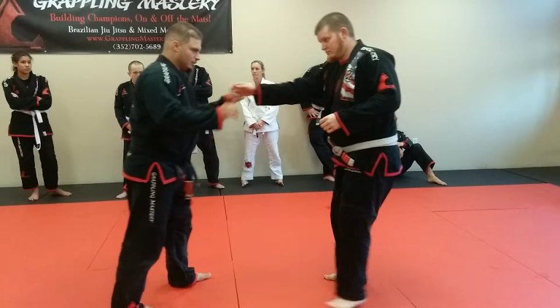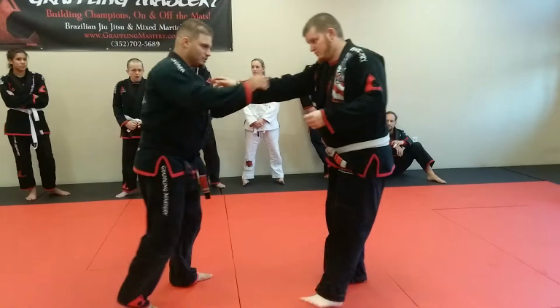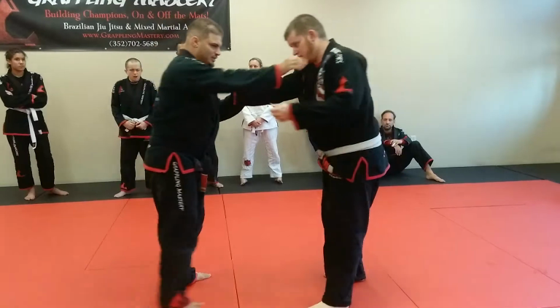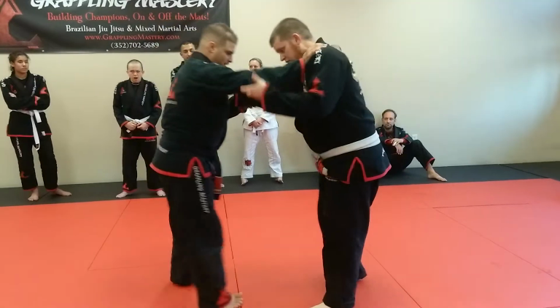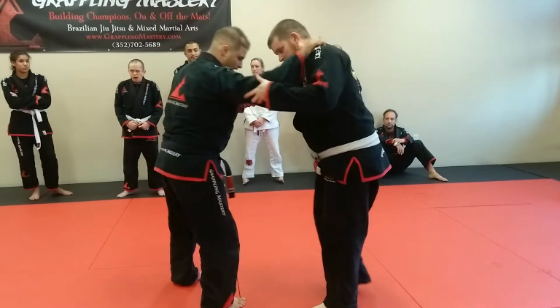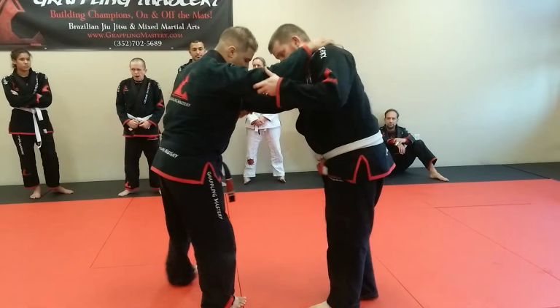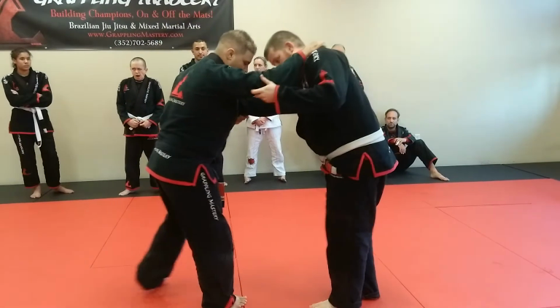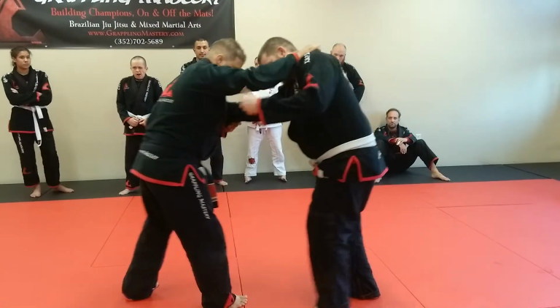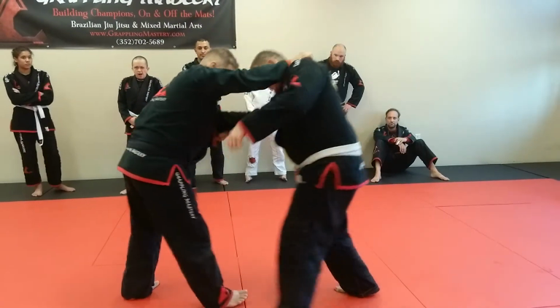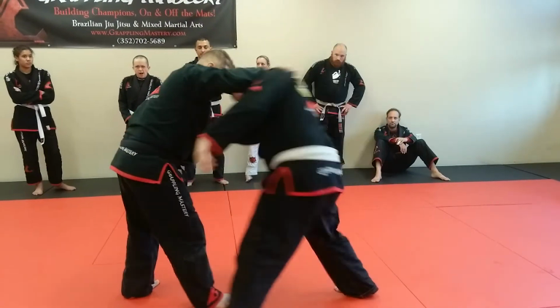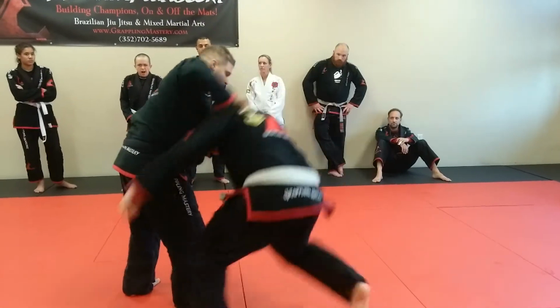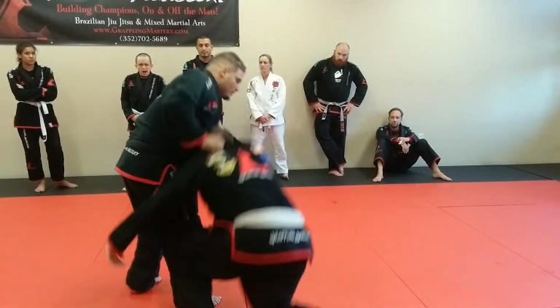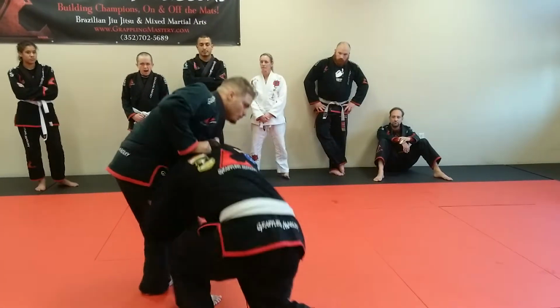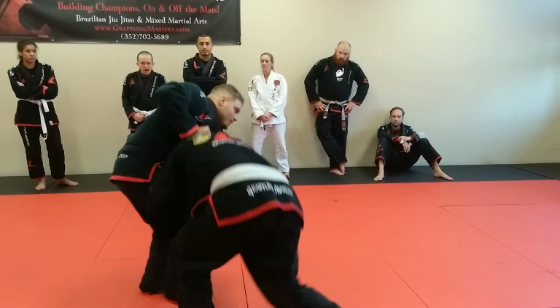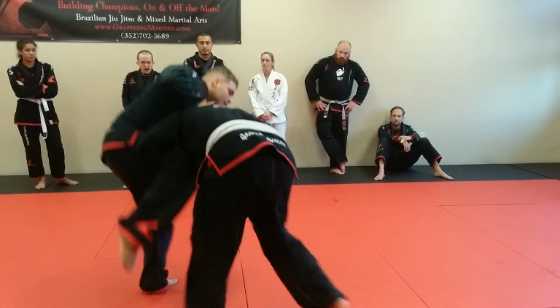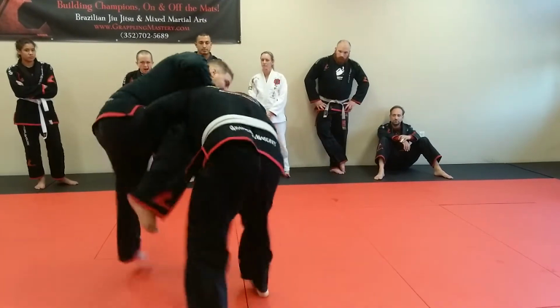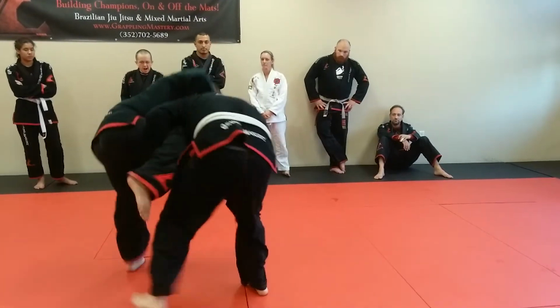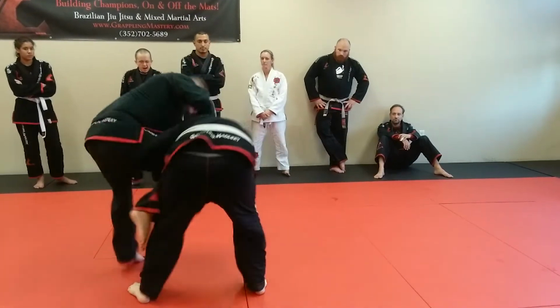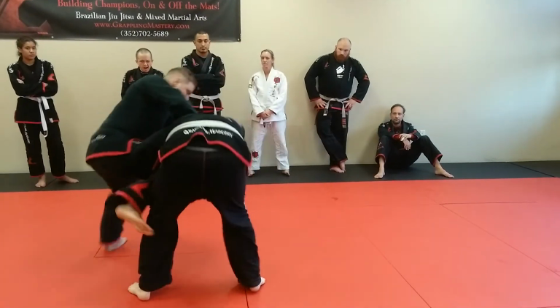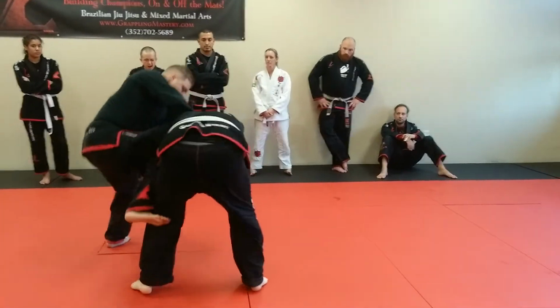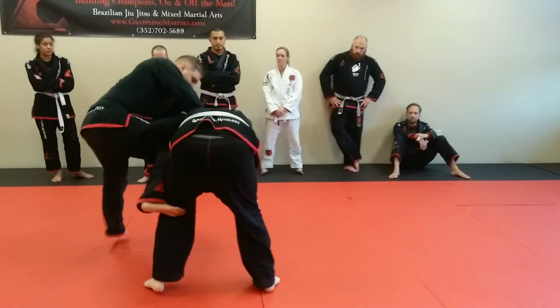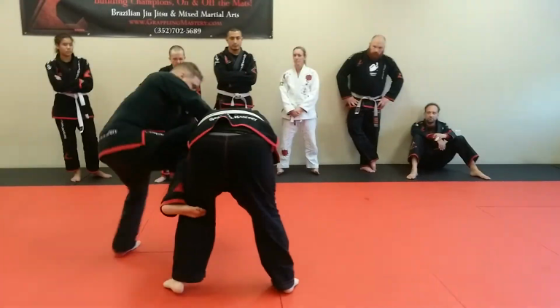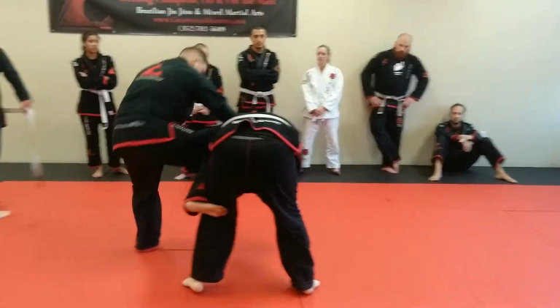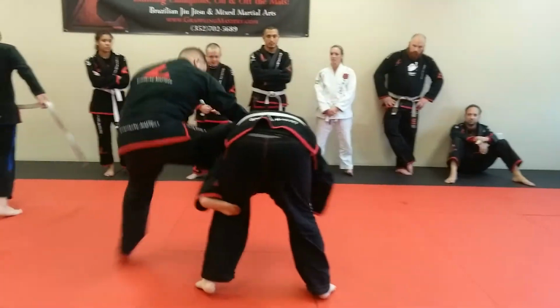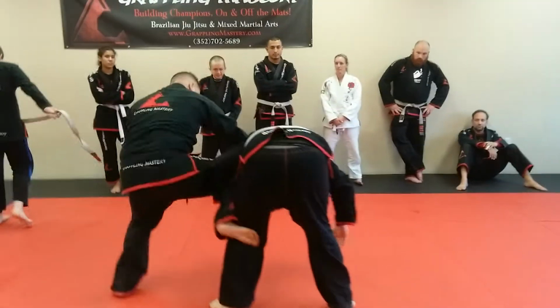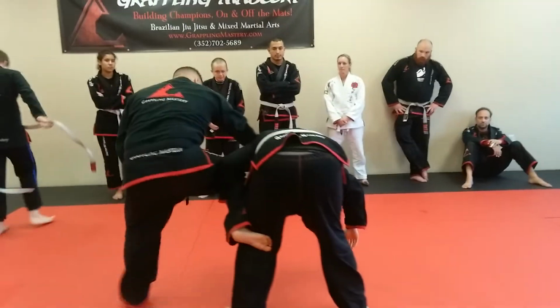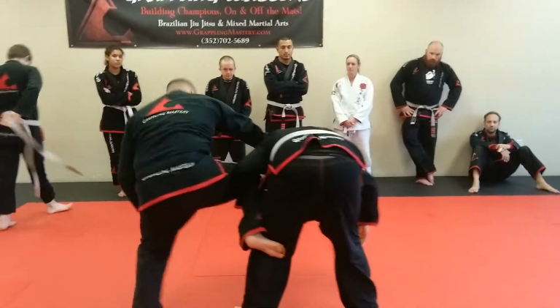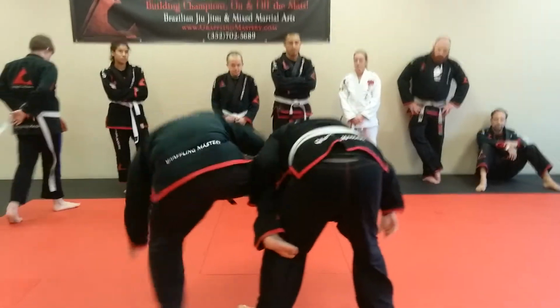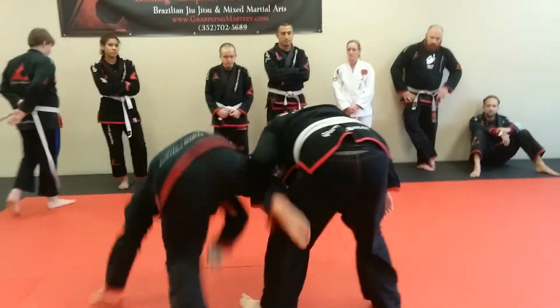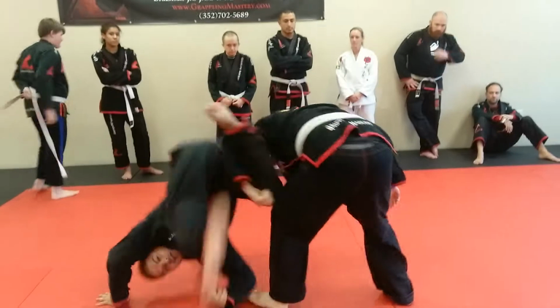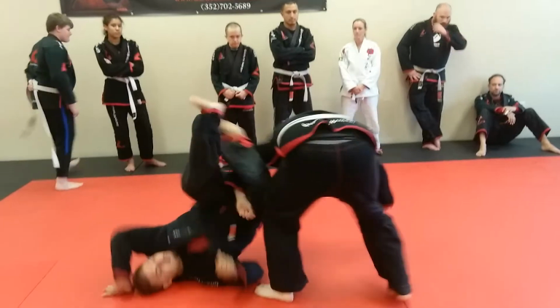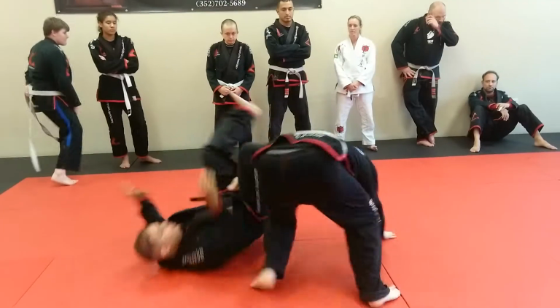Let's do the single leg — push him away, break his grip, and roll.